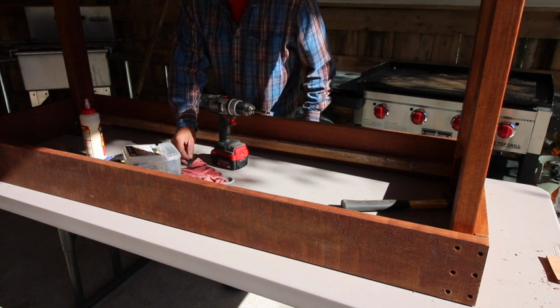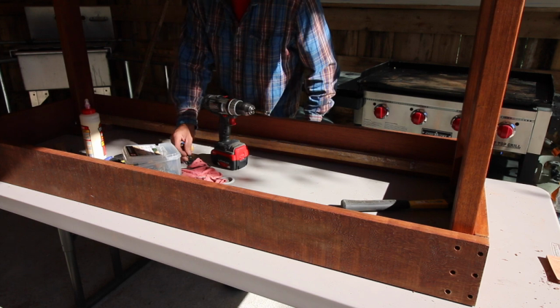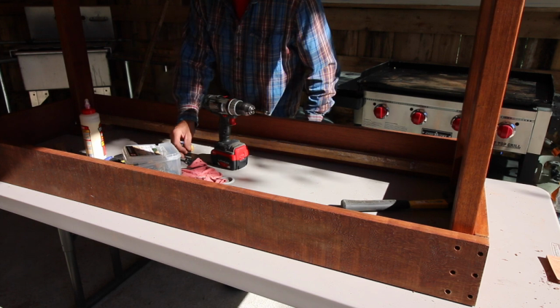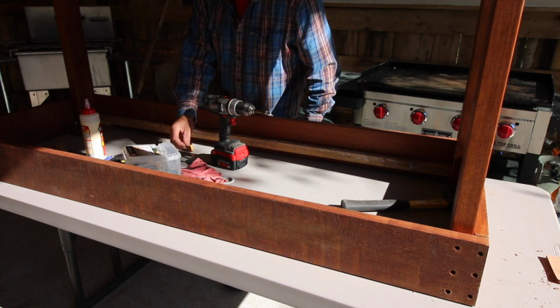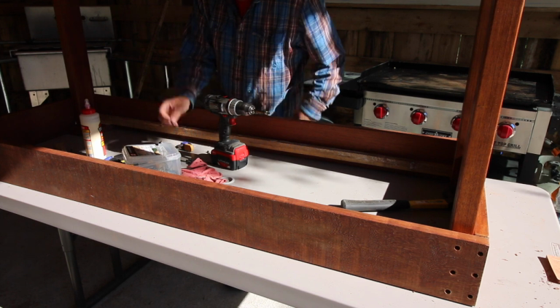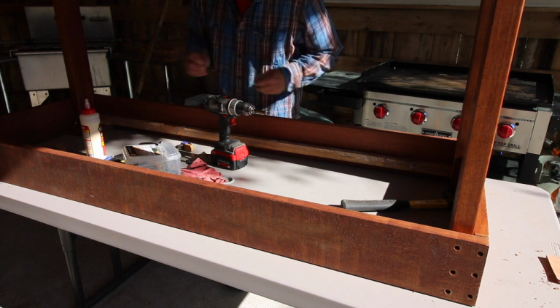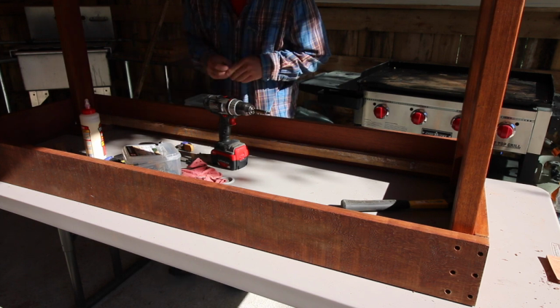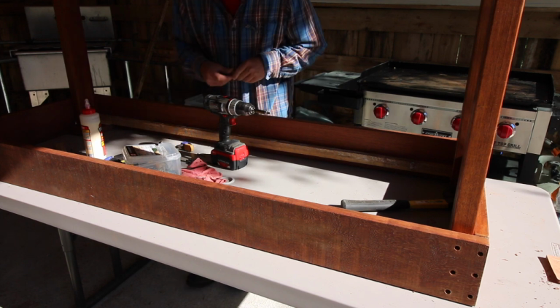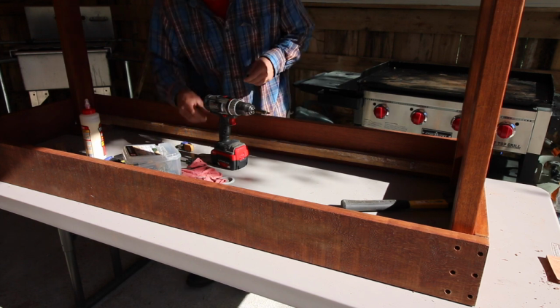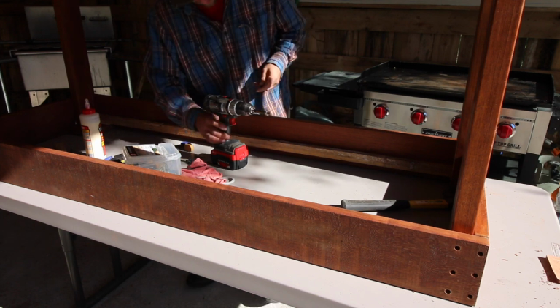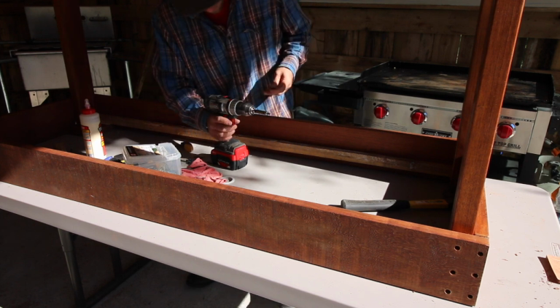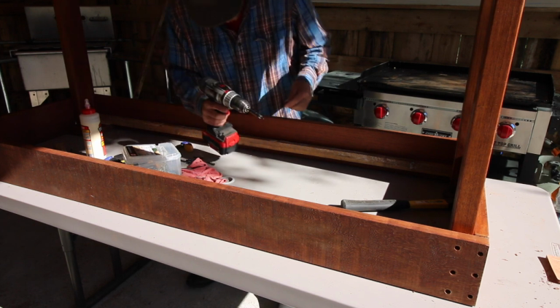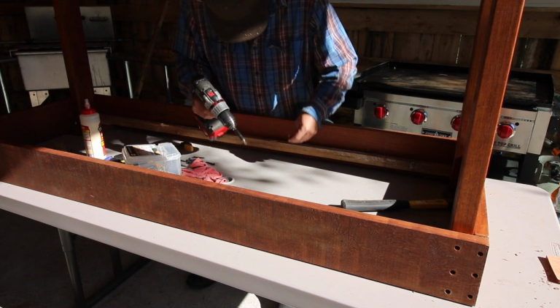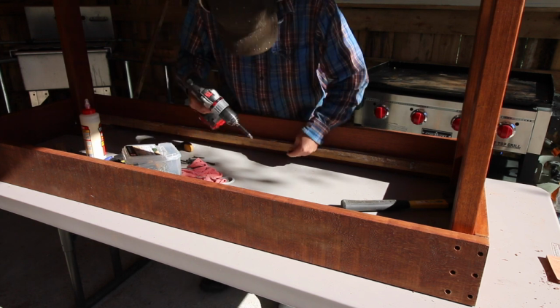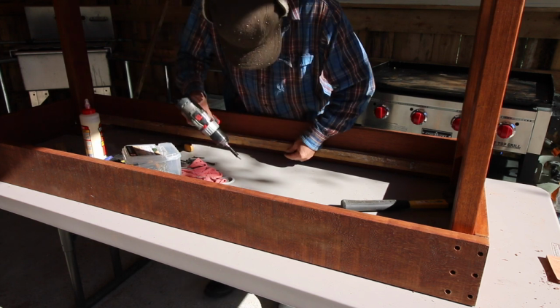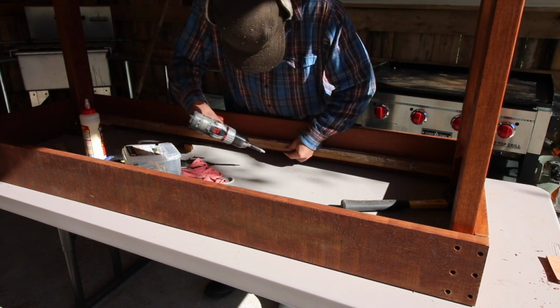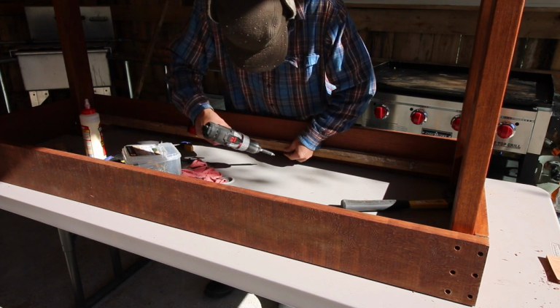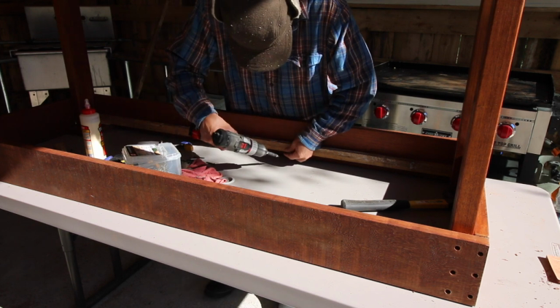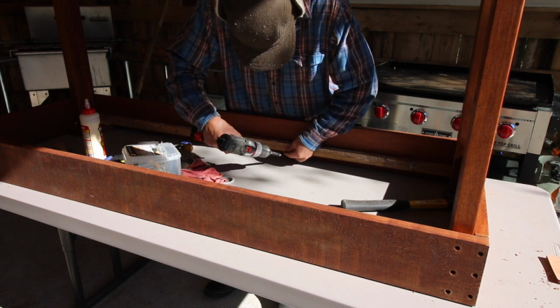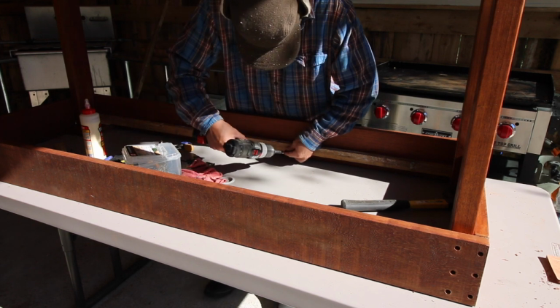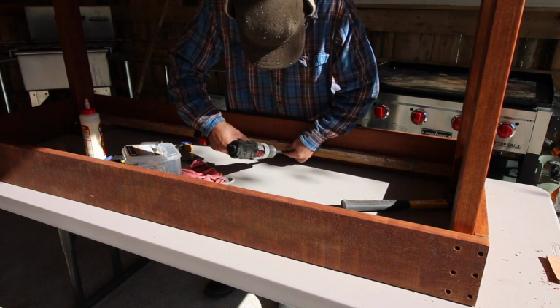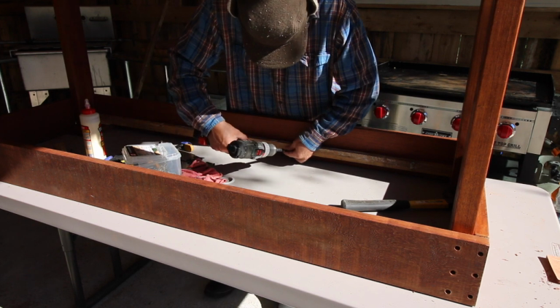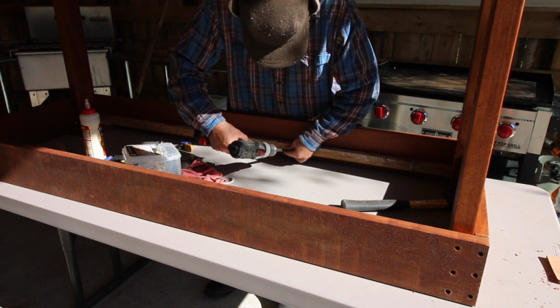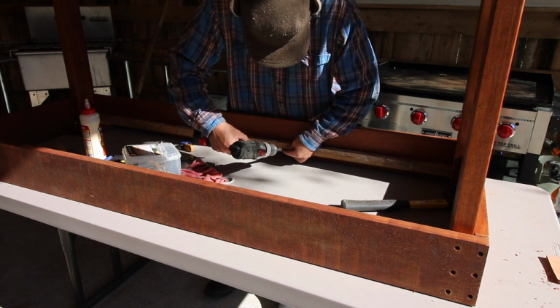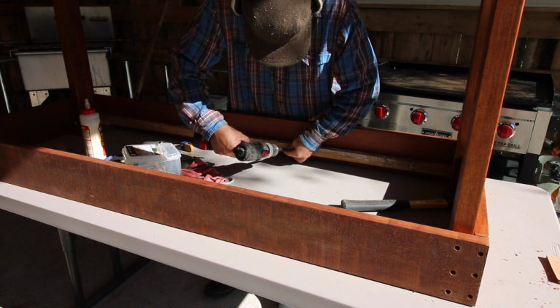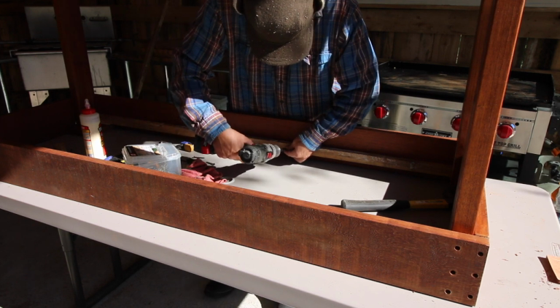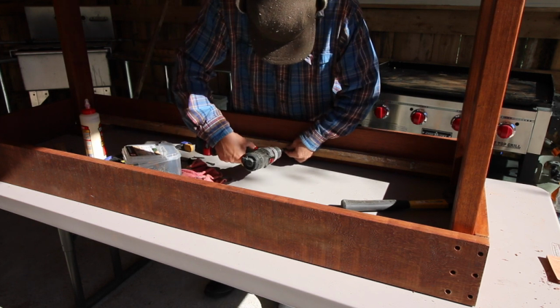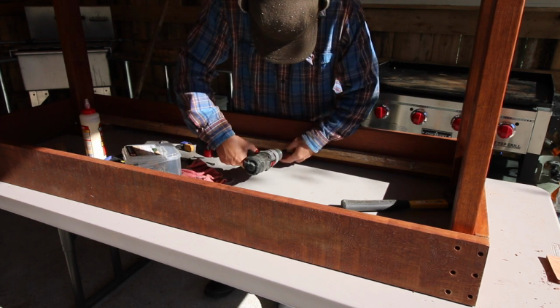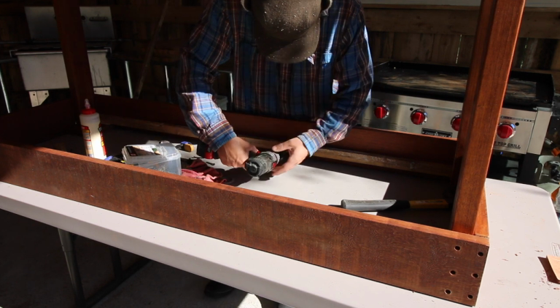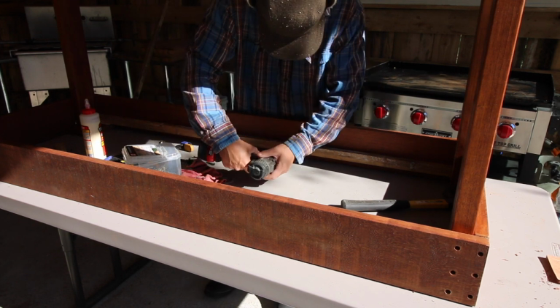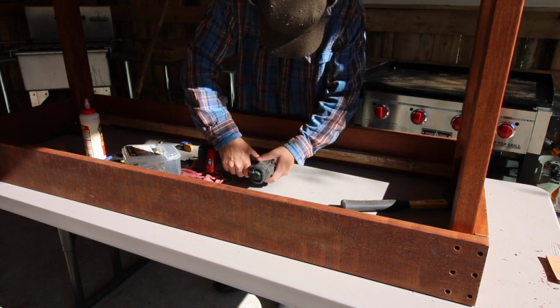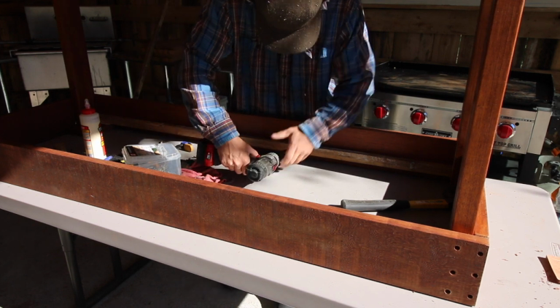I'm using shorter screws here so that way I don't go through the cleat material.